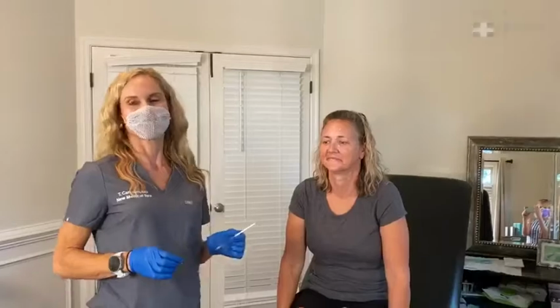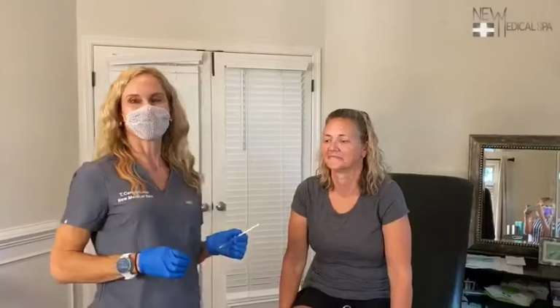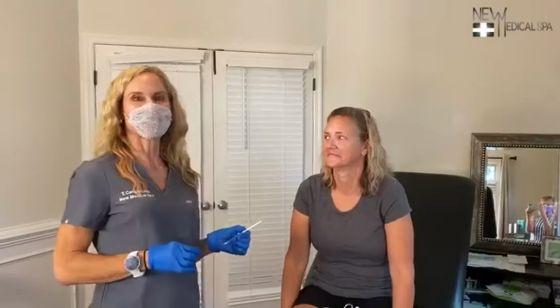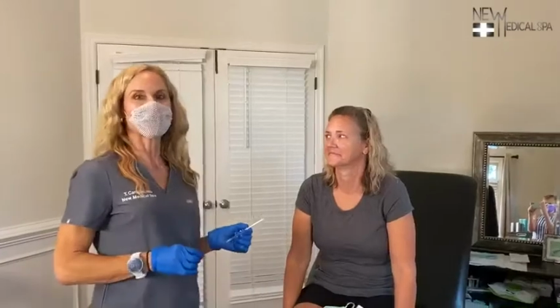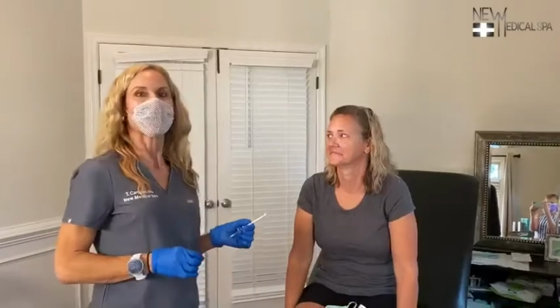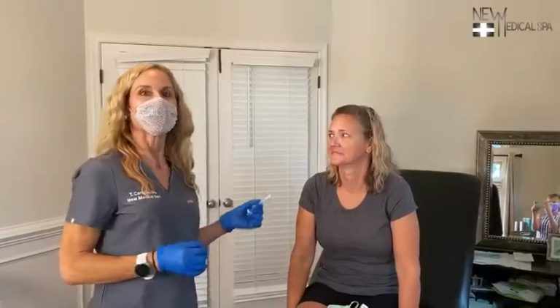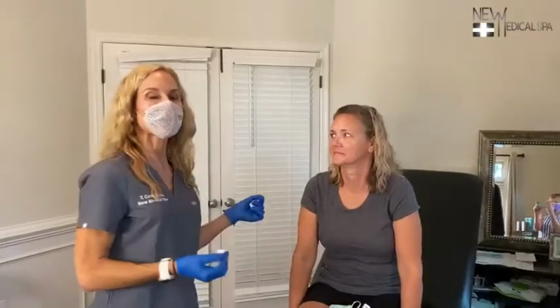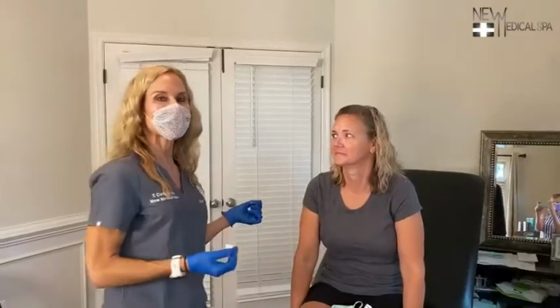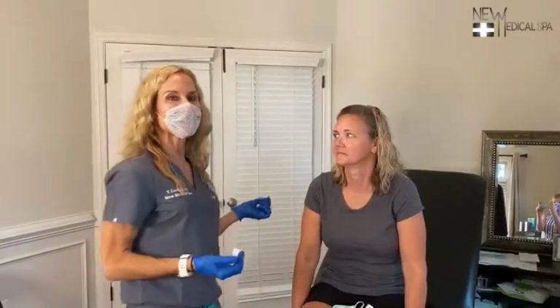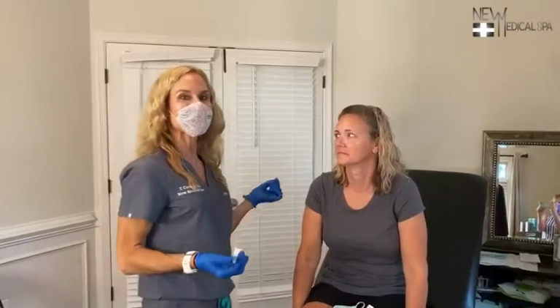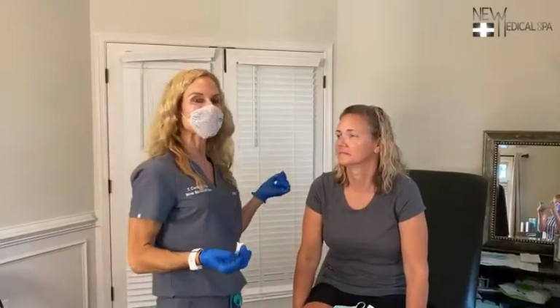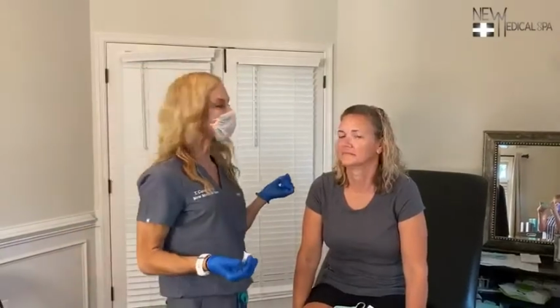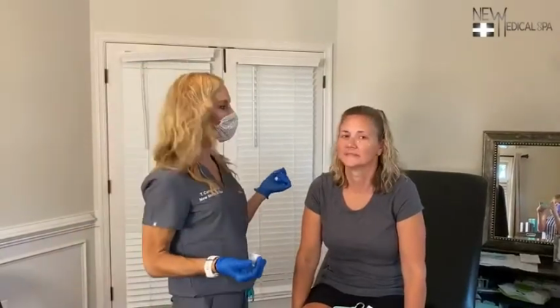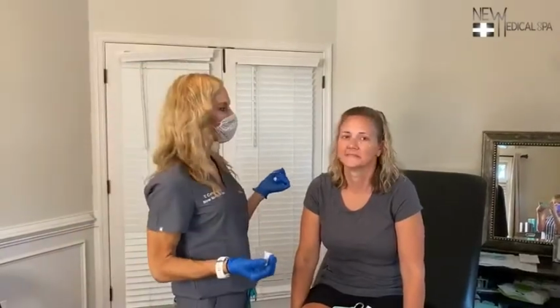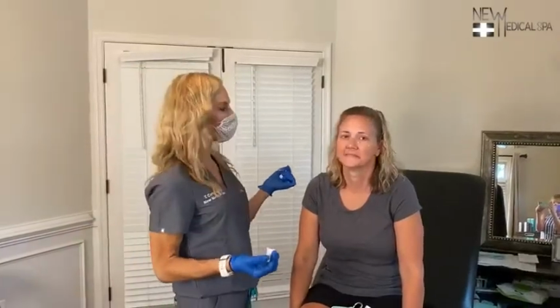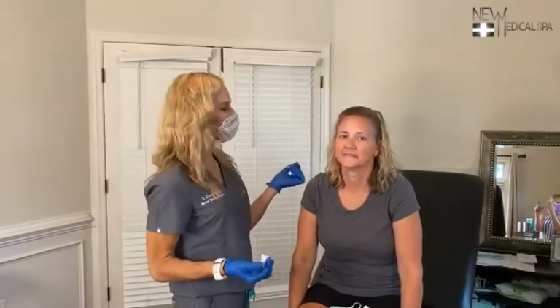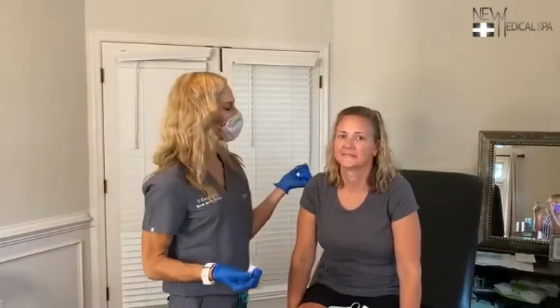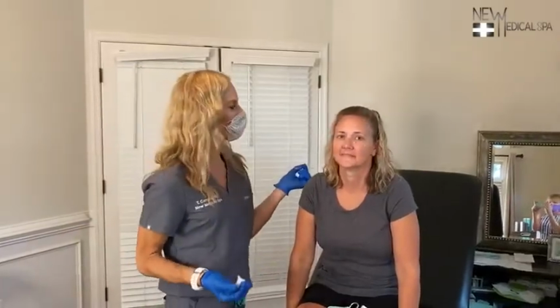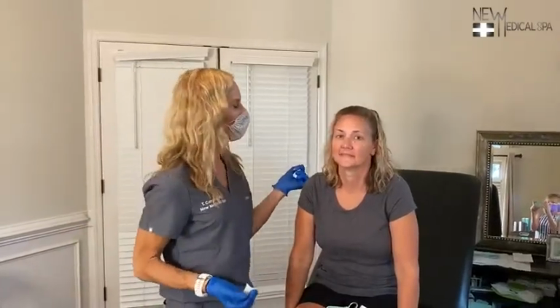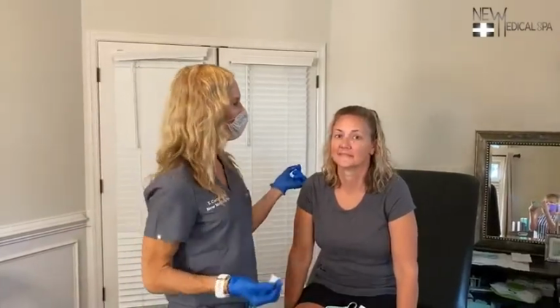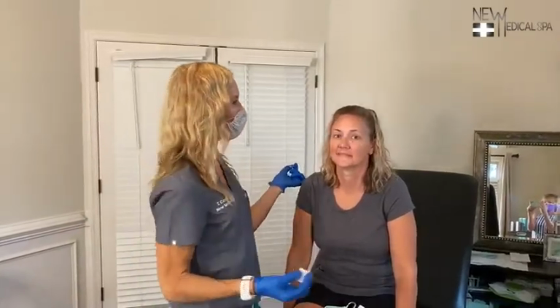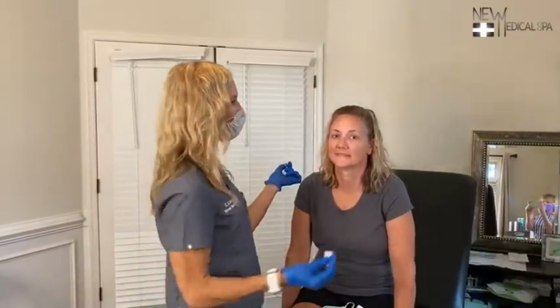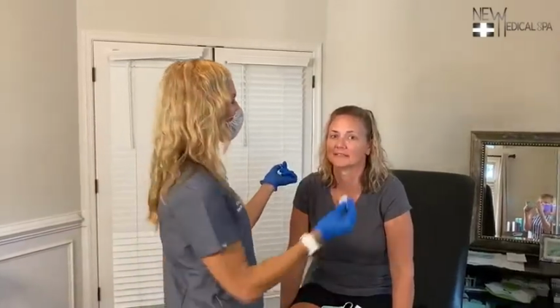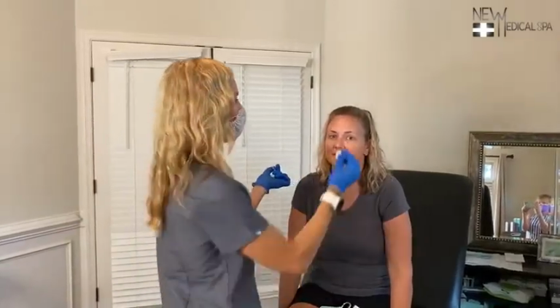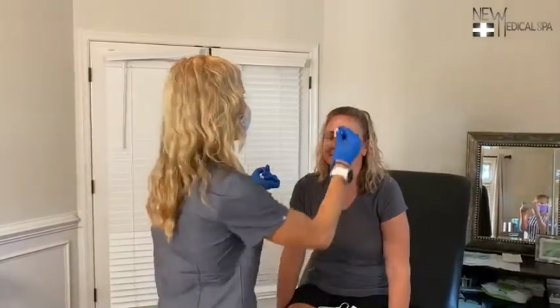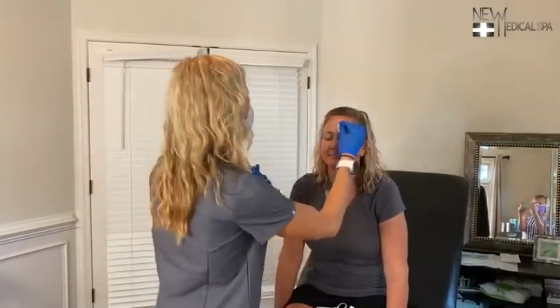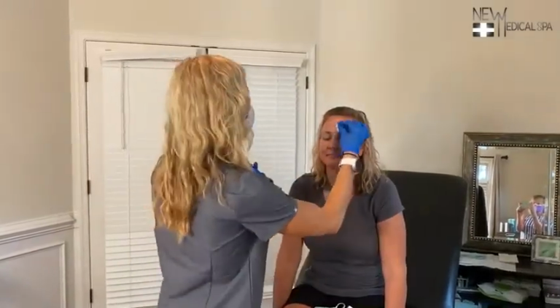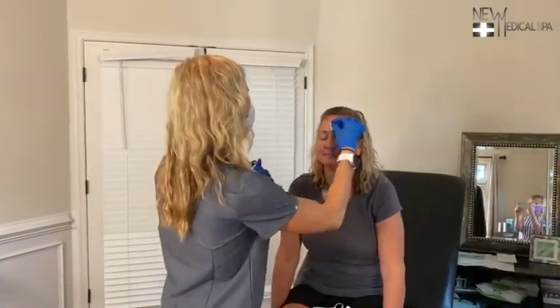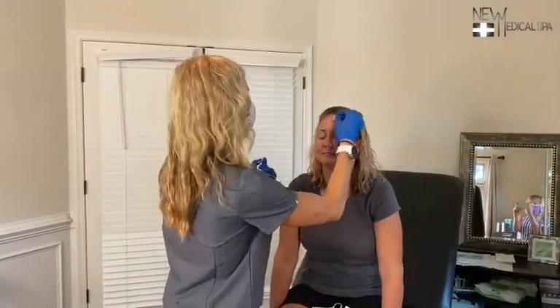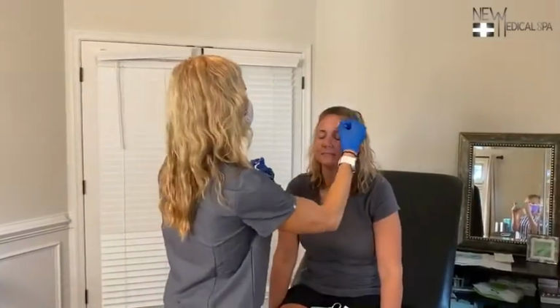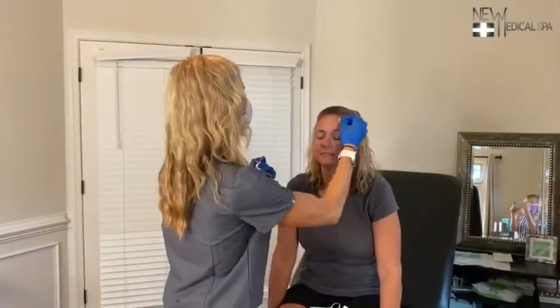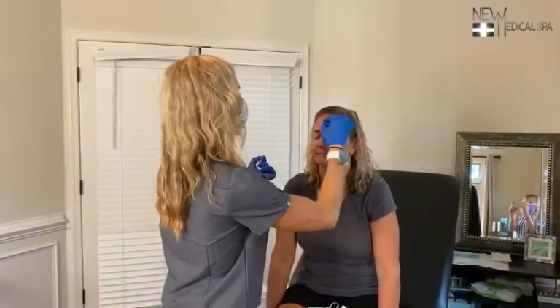Awesome. So Wendy's here for her second treatment and we're so happy with her progress. She's about 50% worn off.